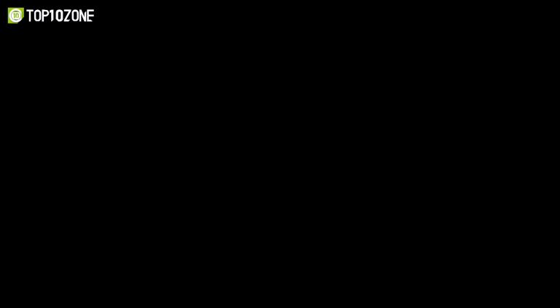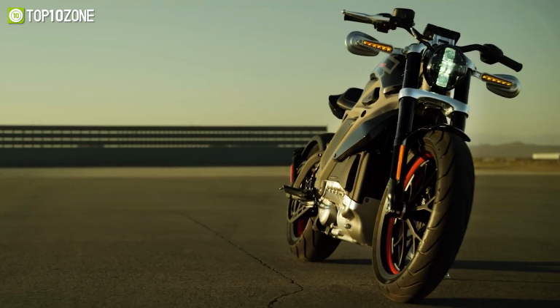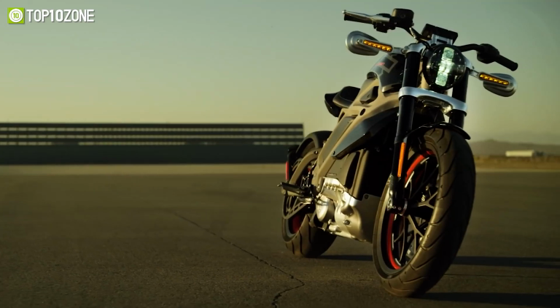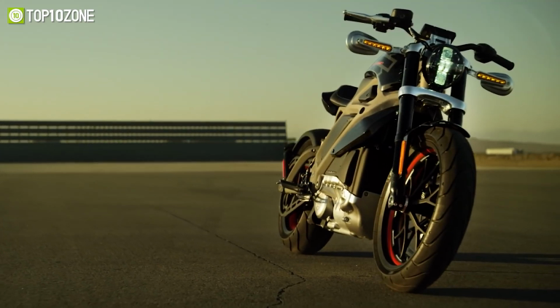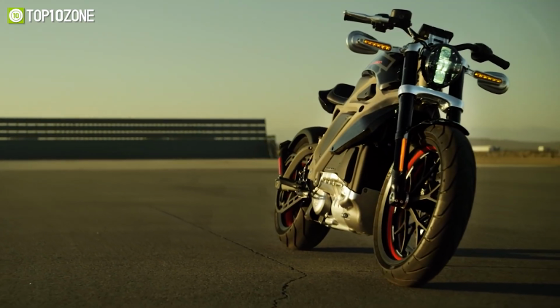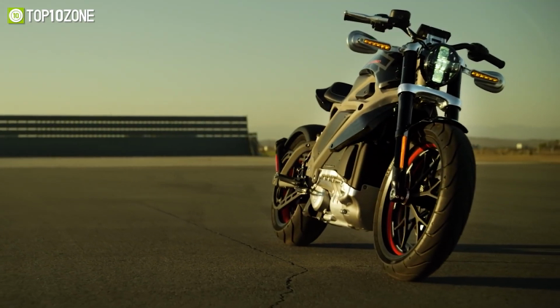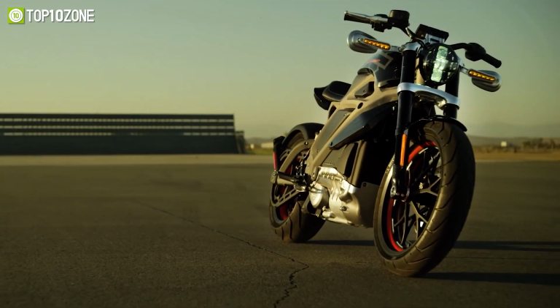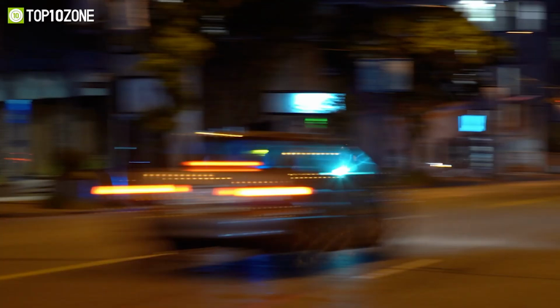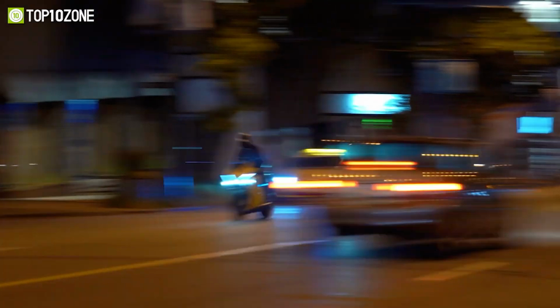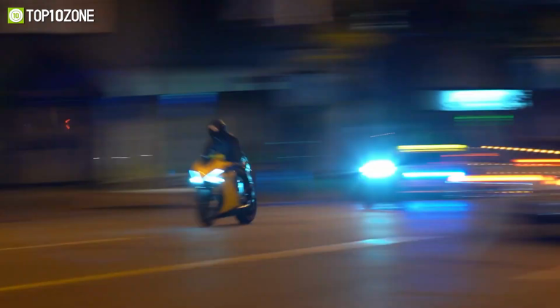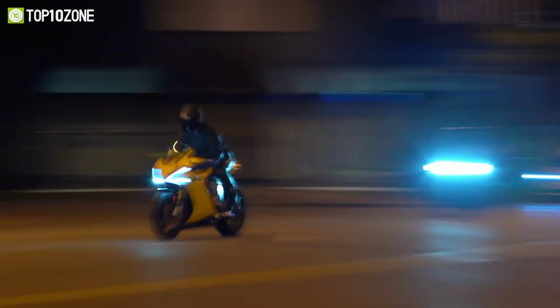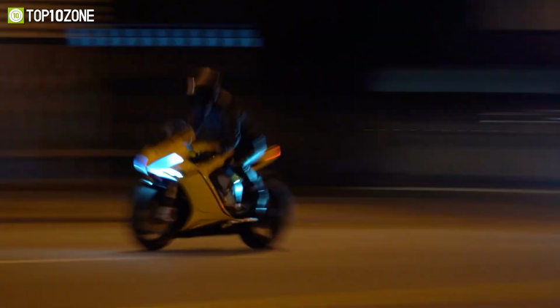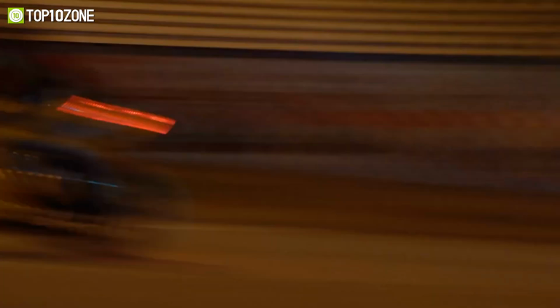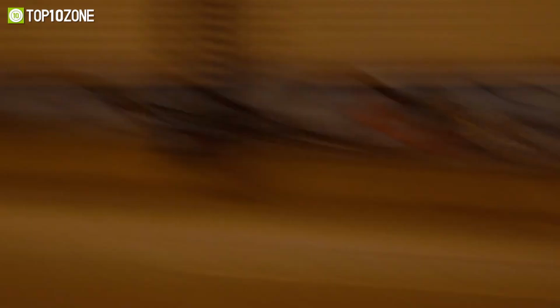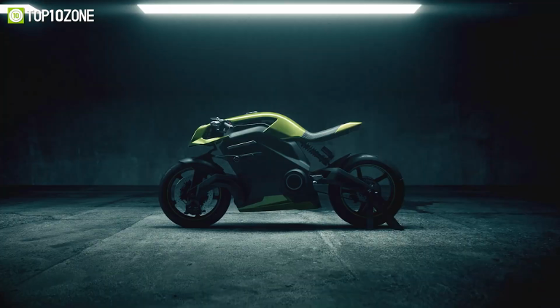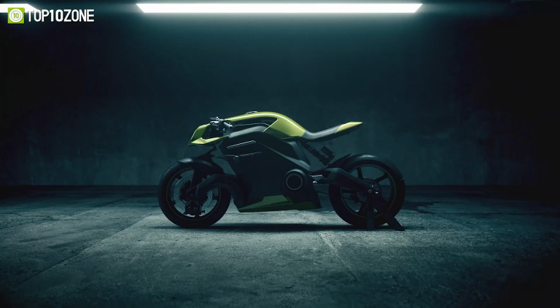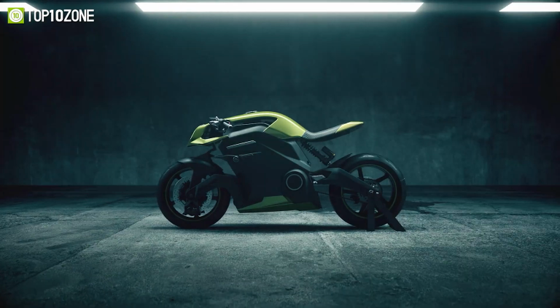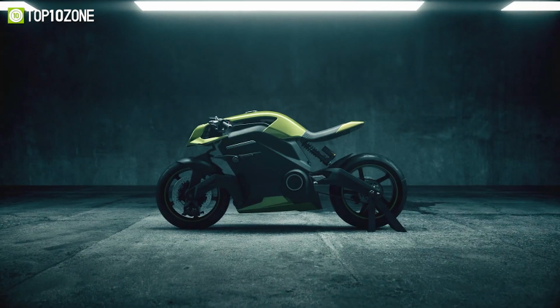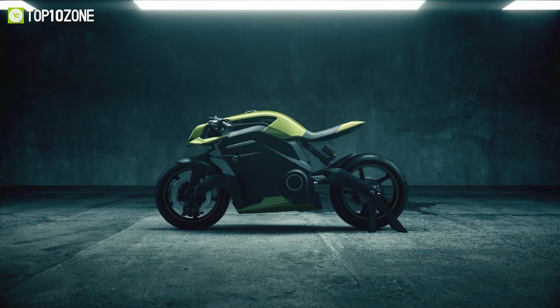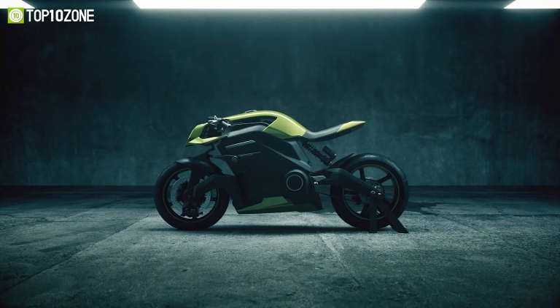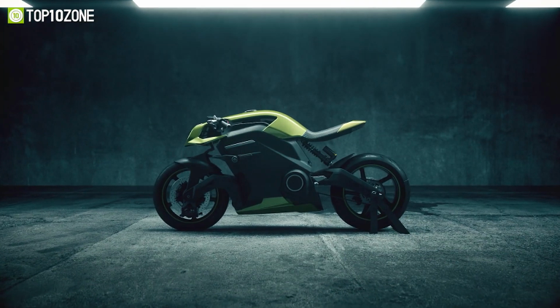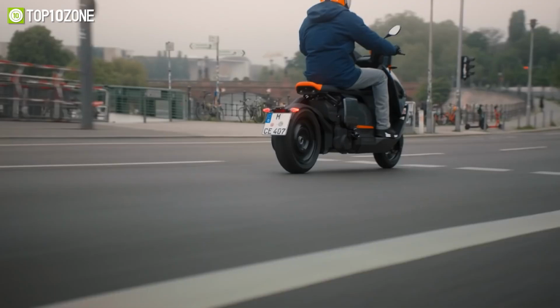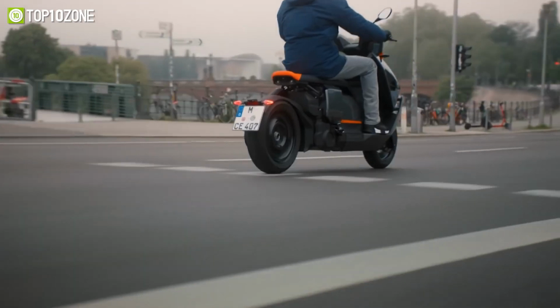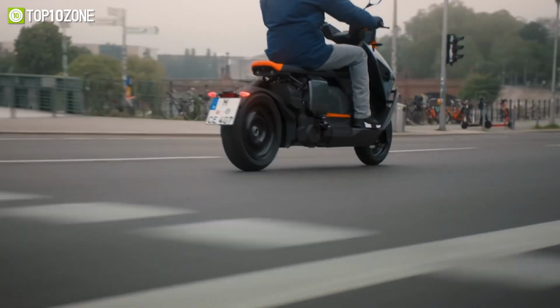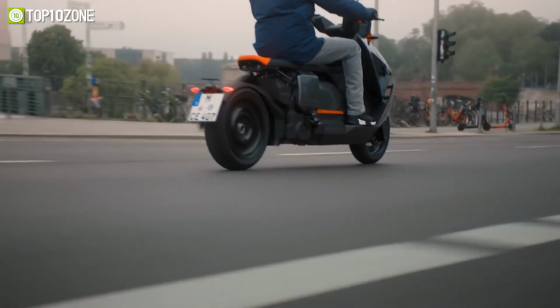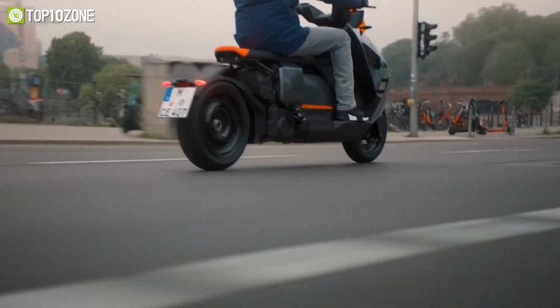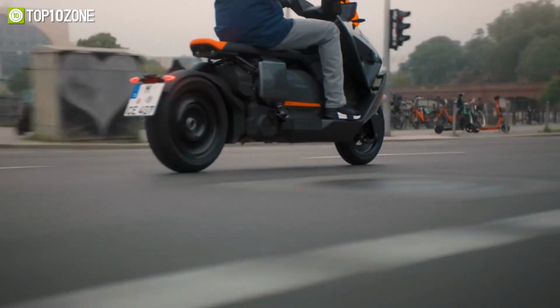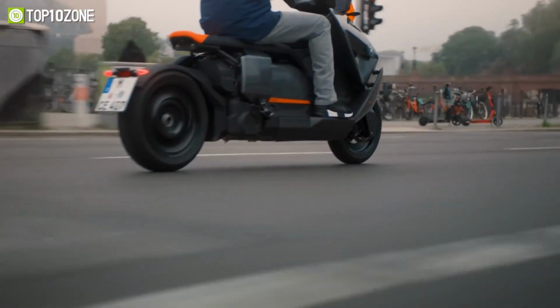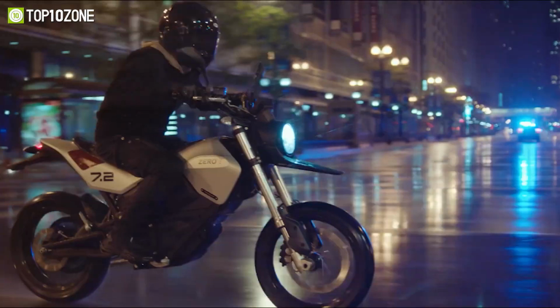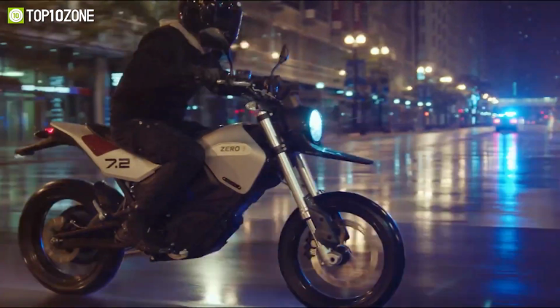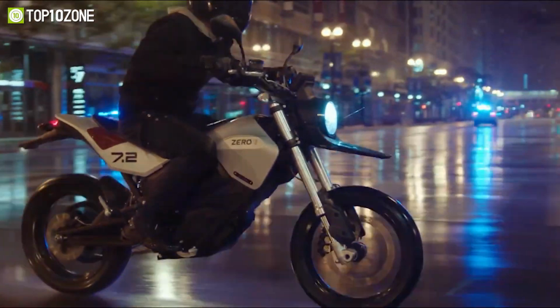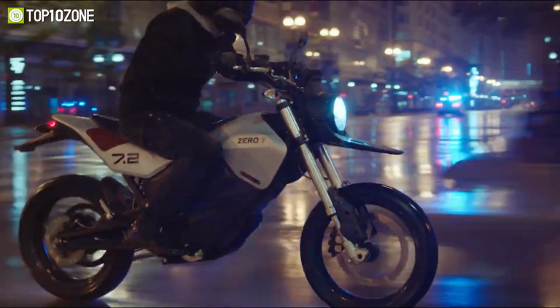So that was our list of the top 10 upcoming fastest electric motorcycles, just for you.